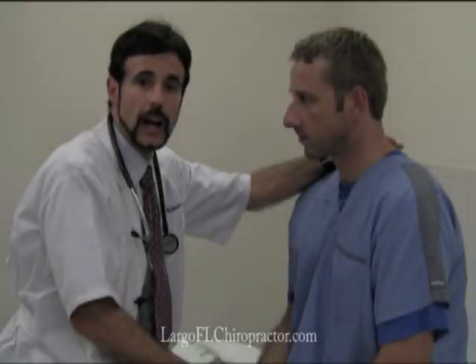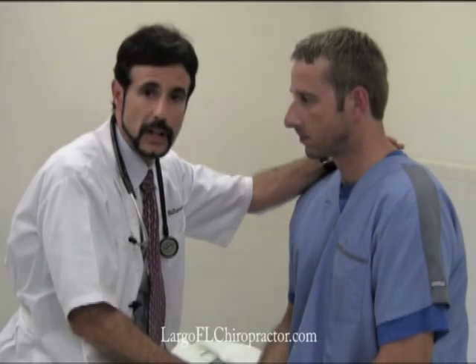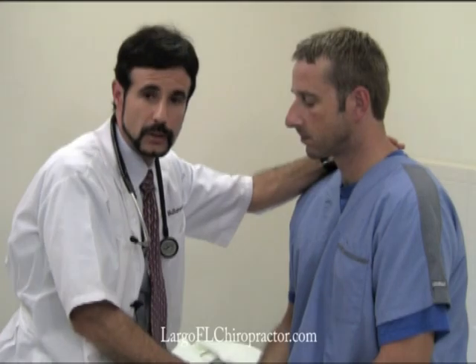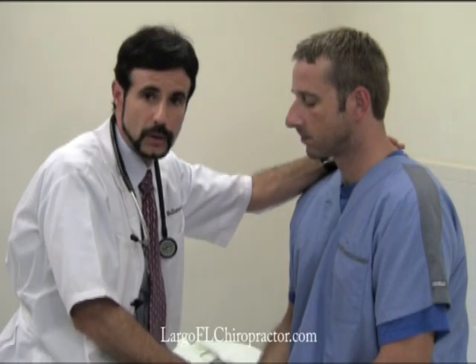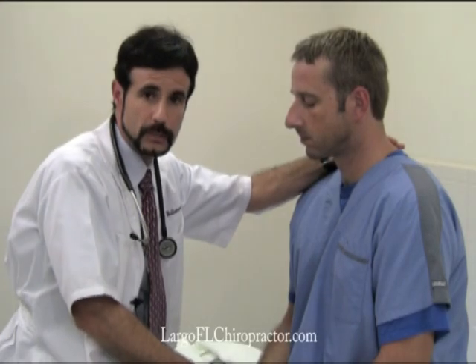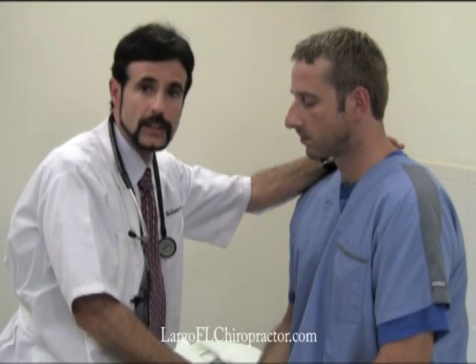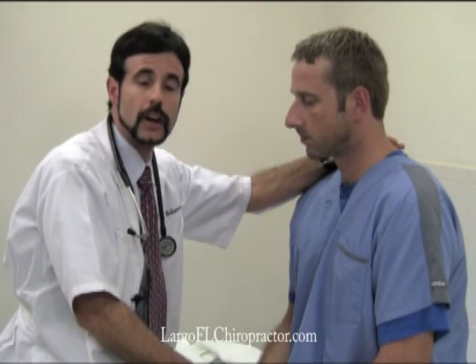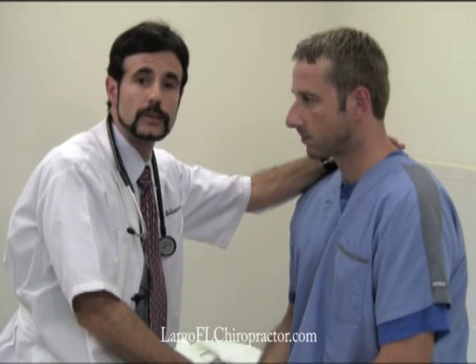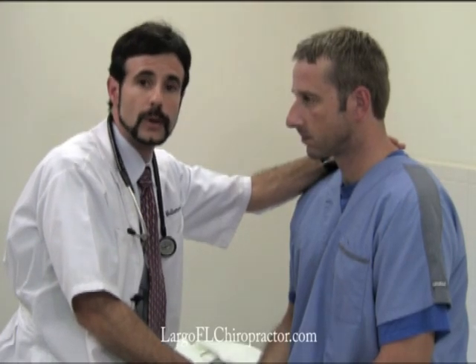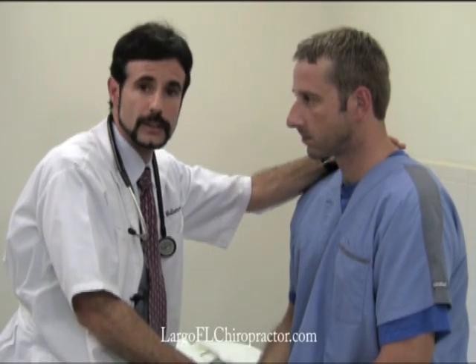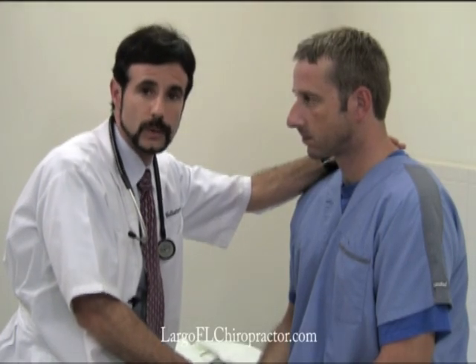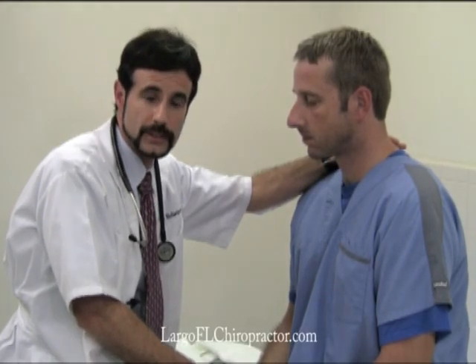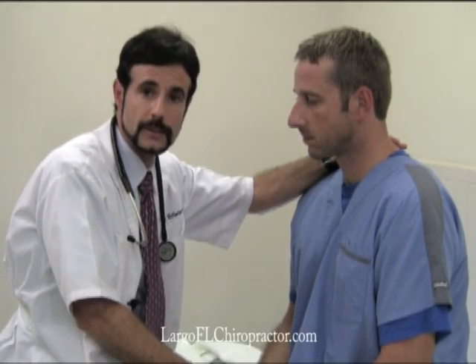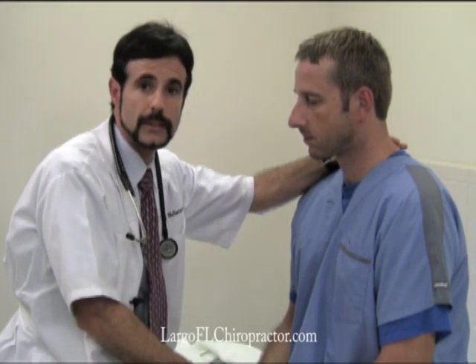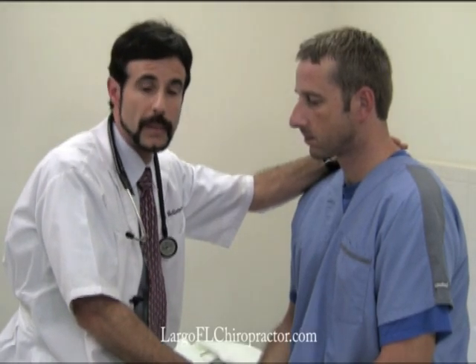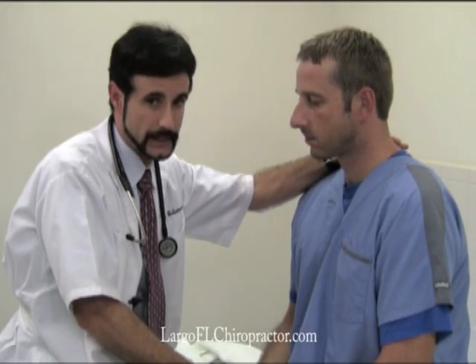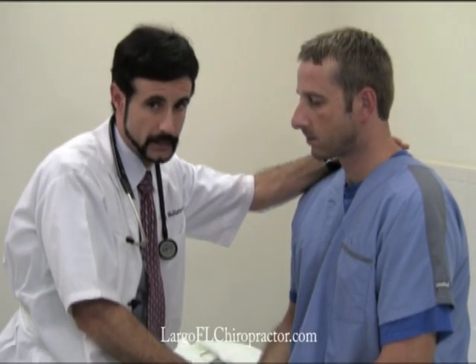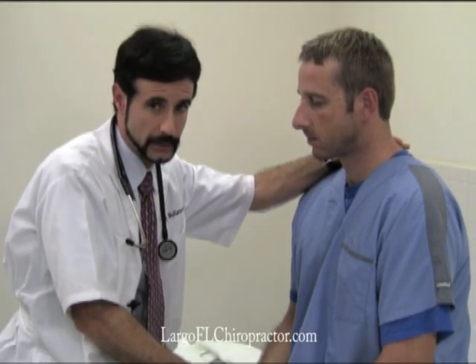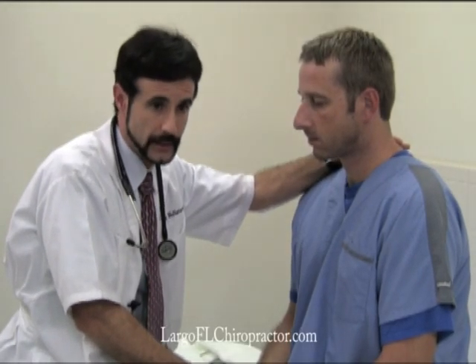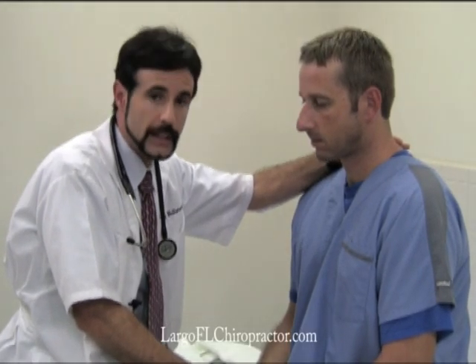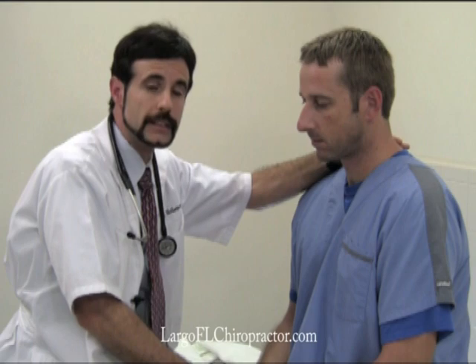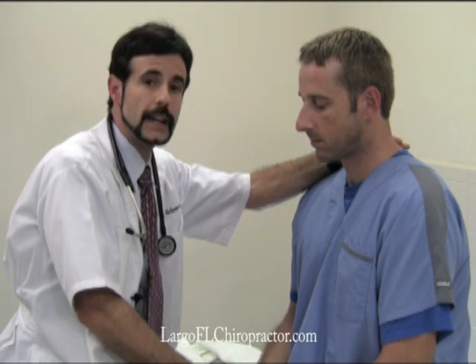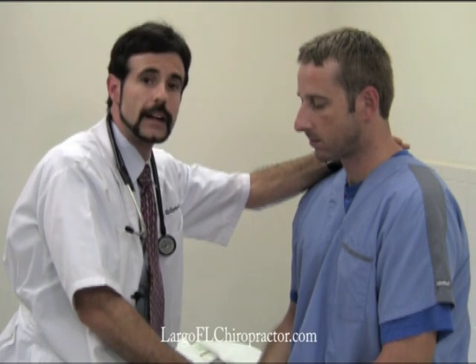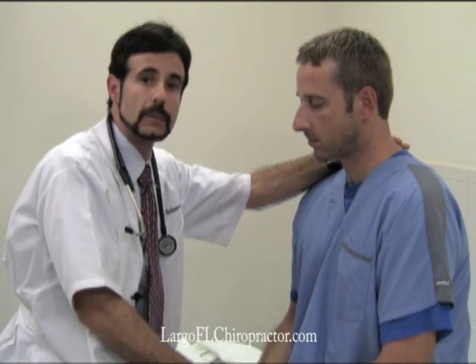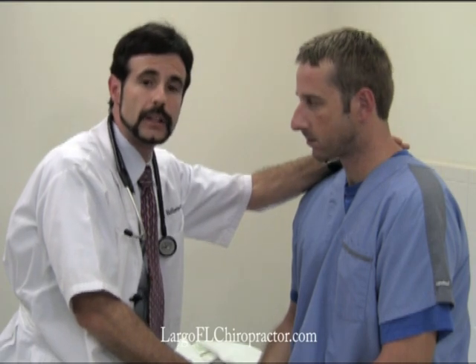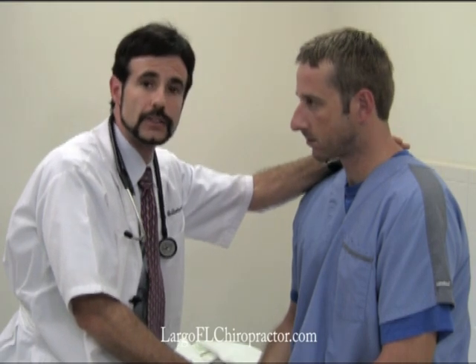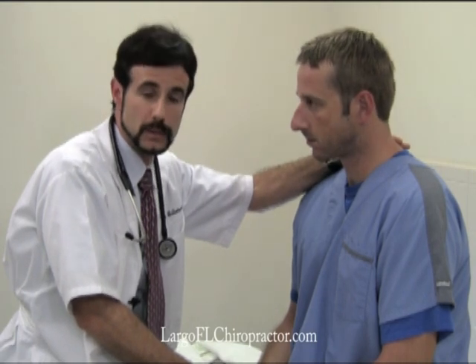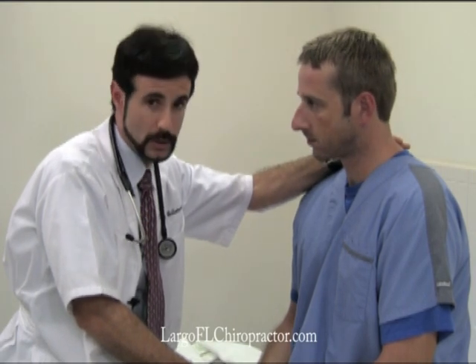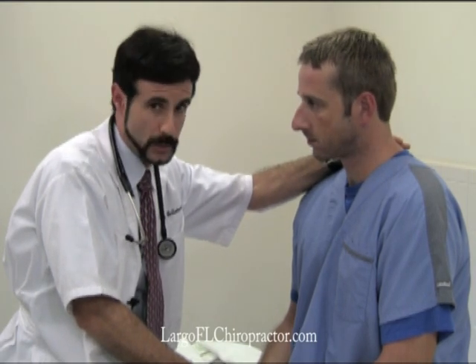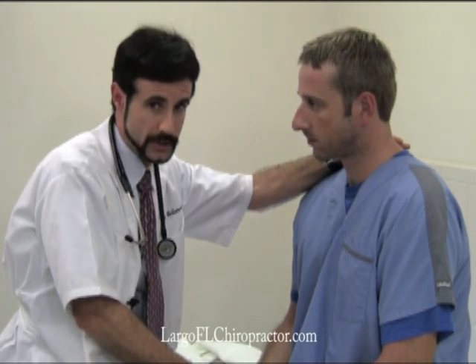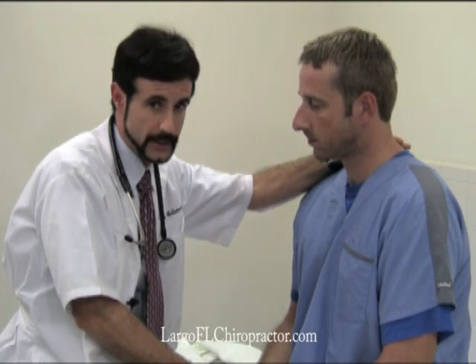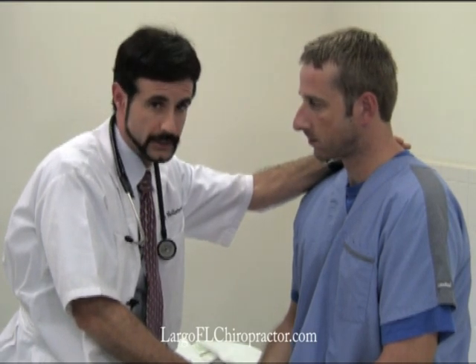I'm Dr. Greg Holstrom here in Largo, Florida, at the Florida Center for Back and Neck Pain. Today I am looking at cervical compression testing.